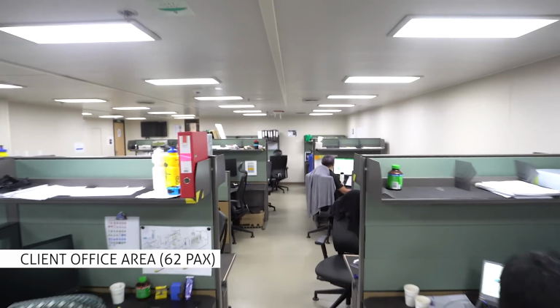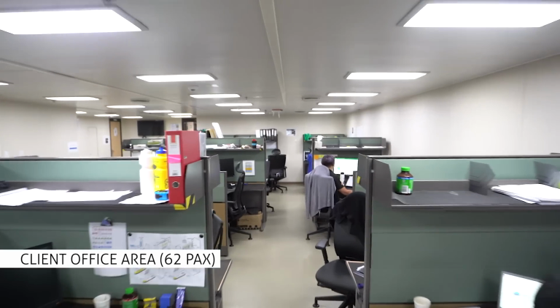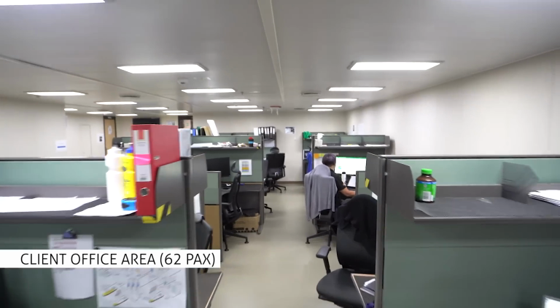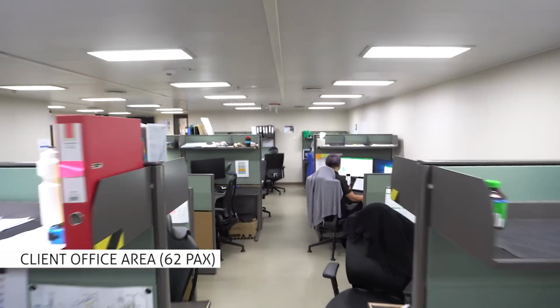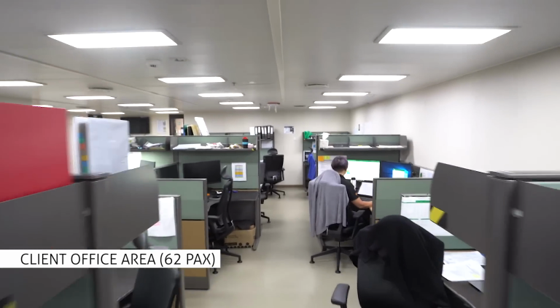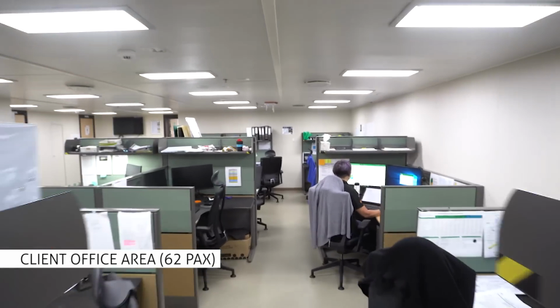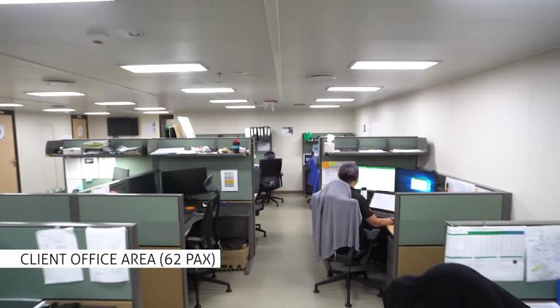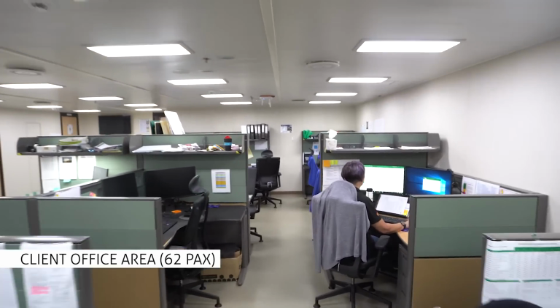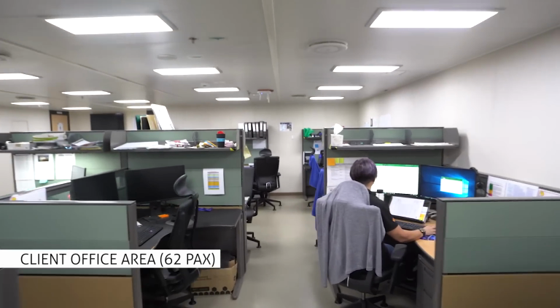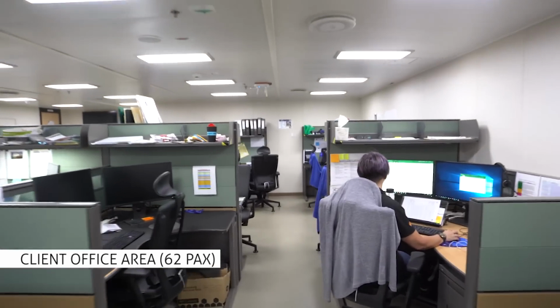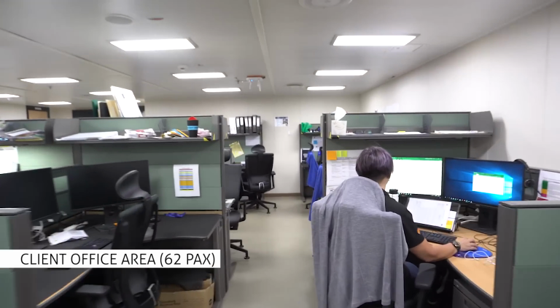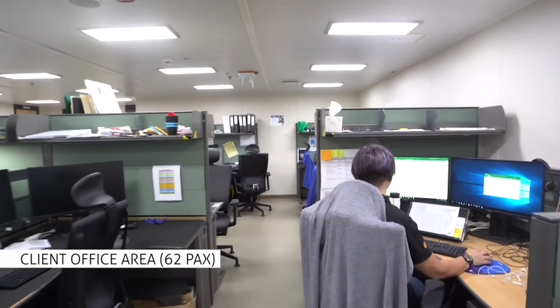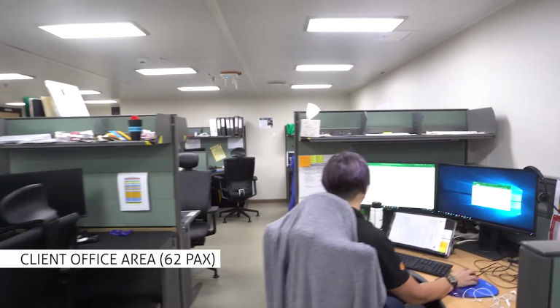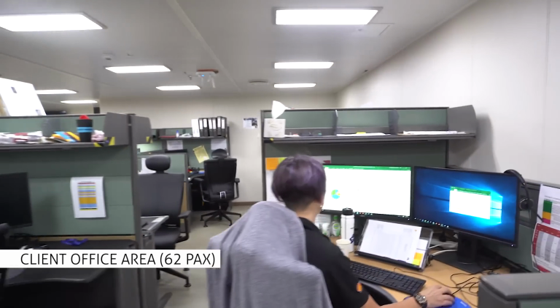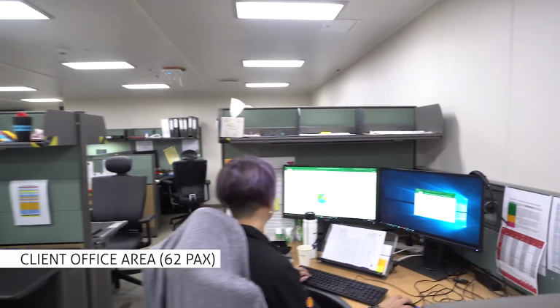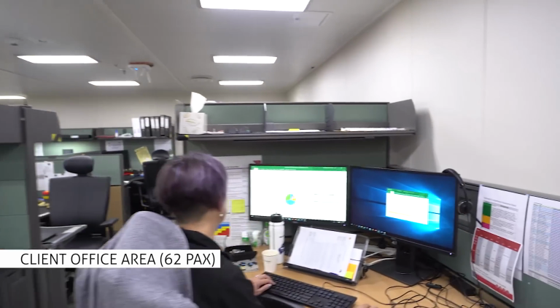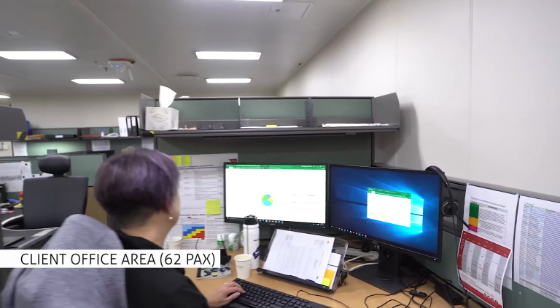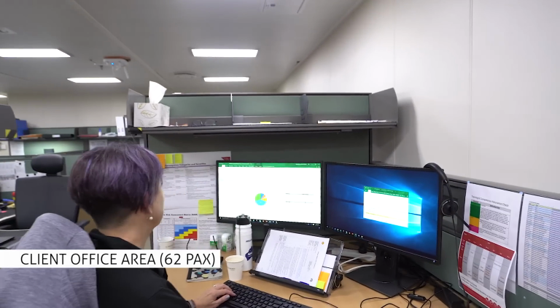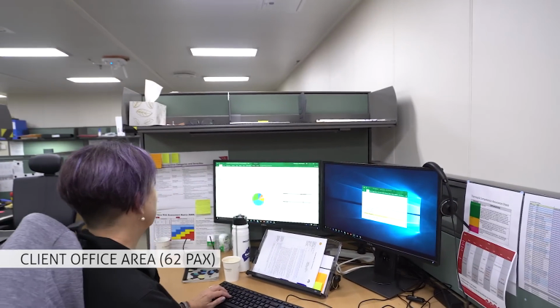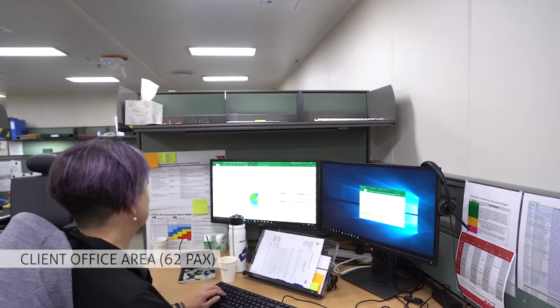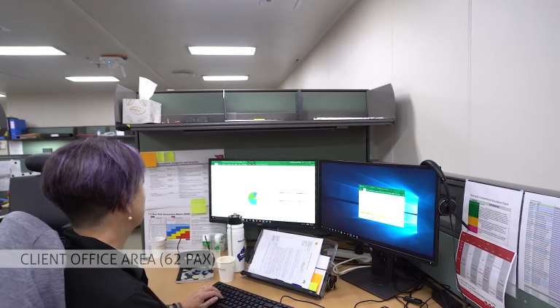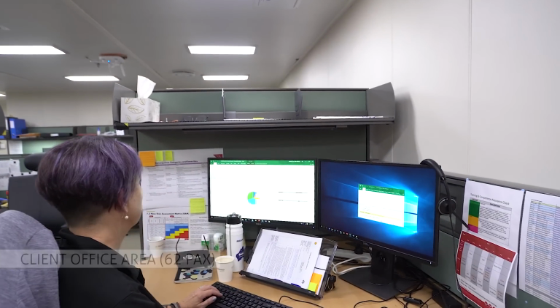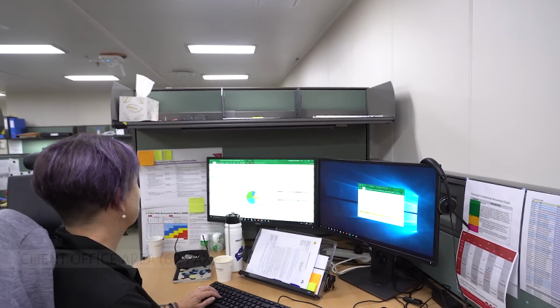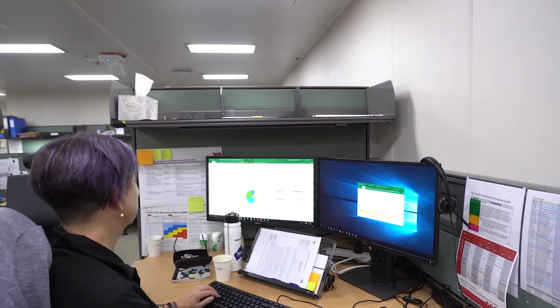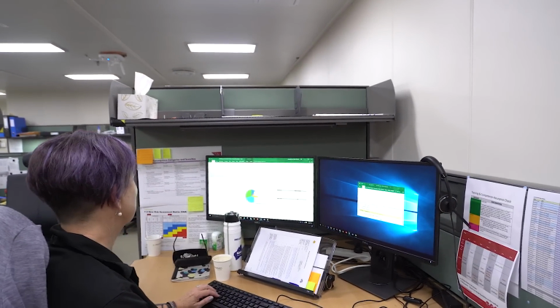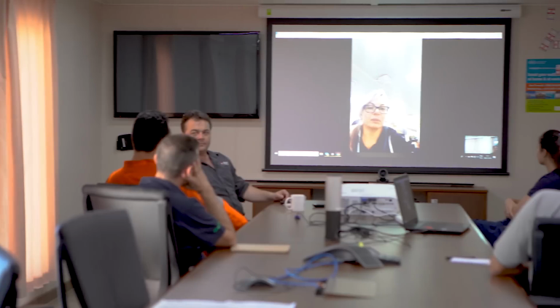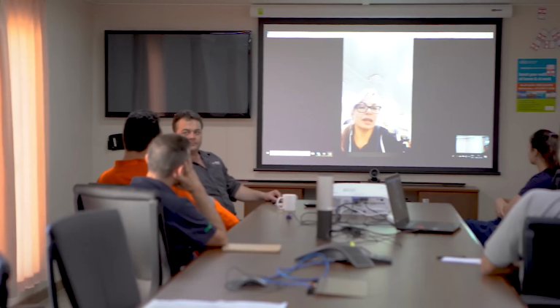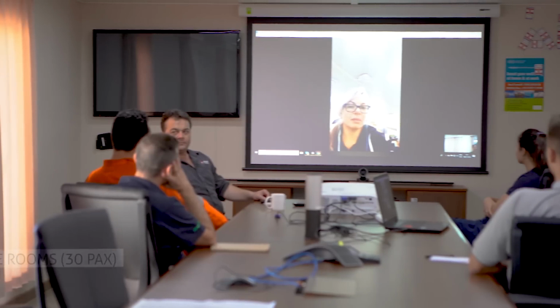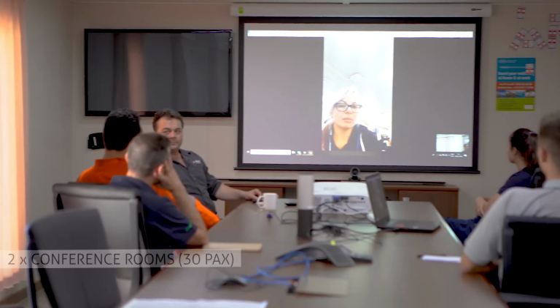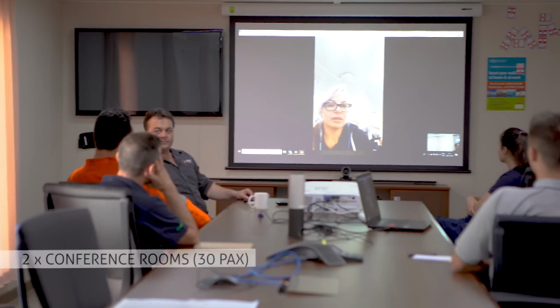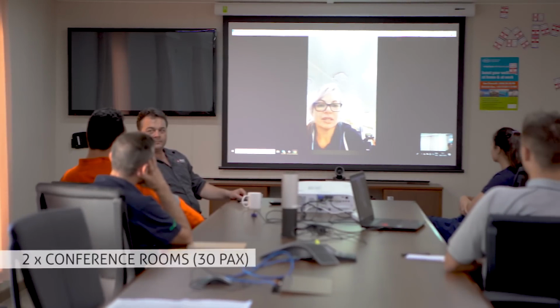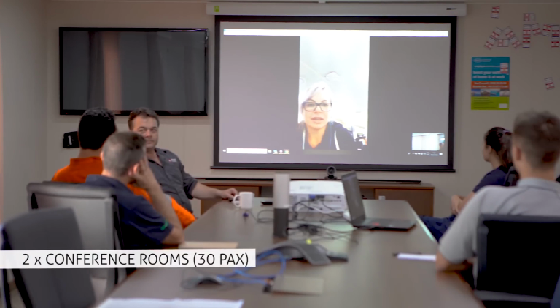Our clients are offered extensive office and conference room working spaces with modern IT and communications infrastructure.